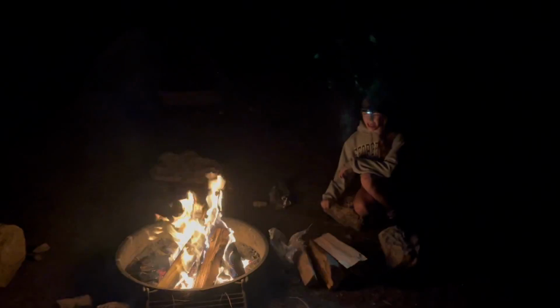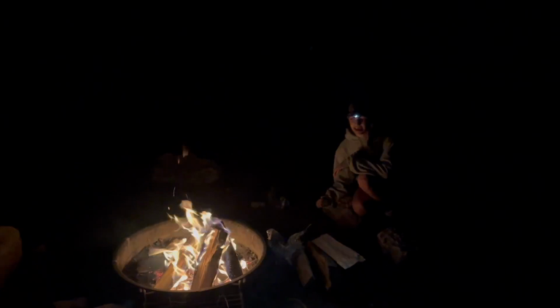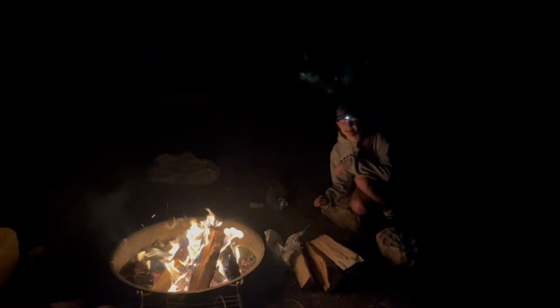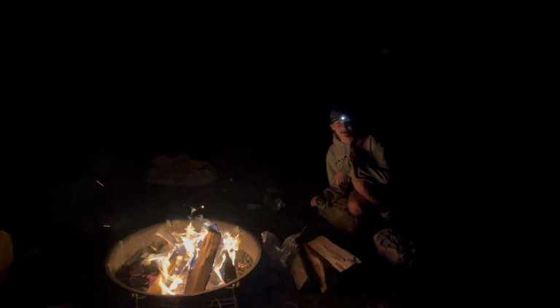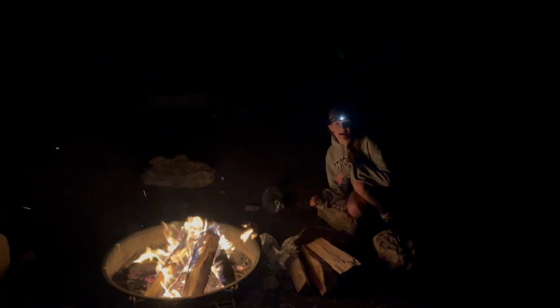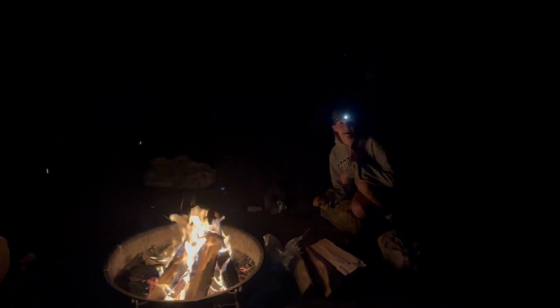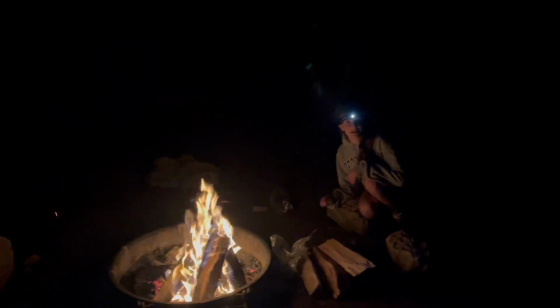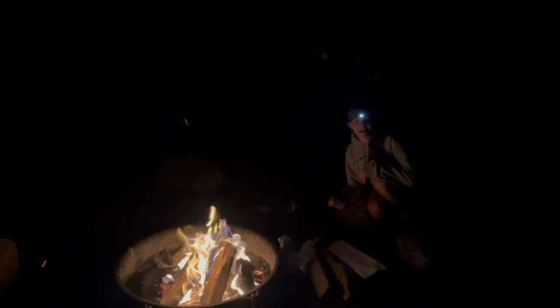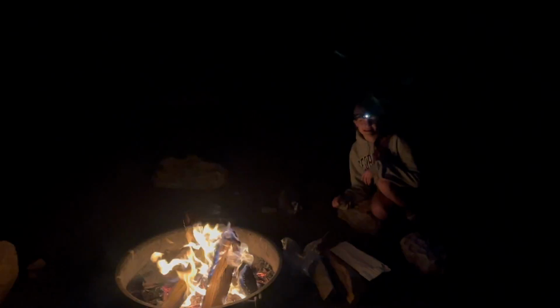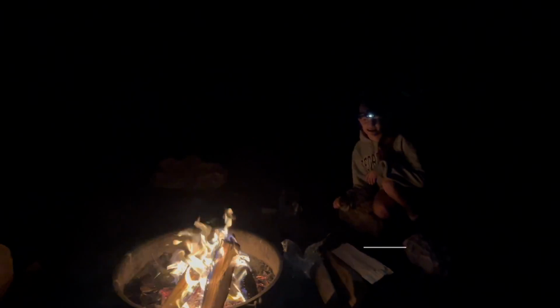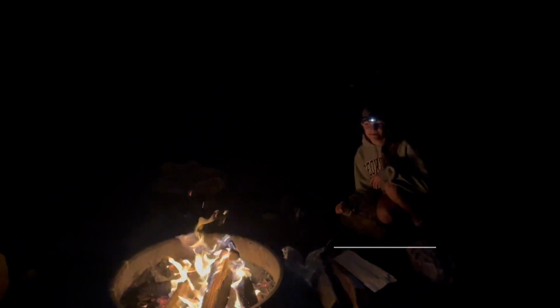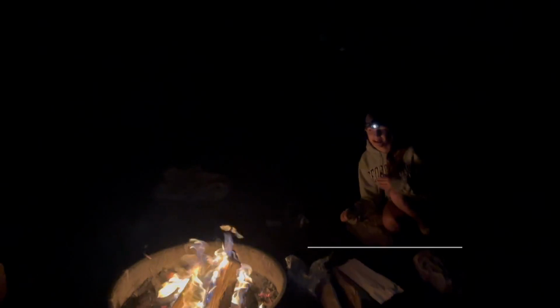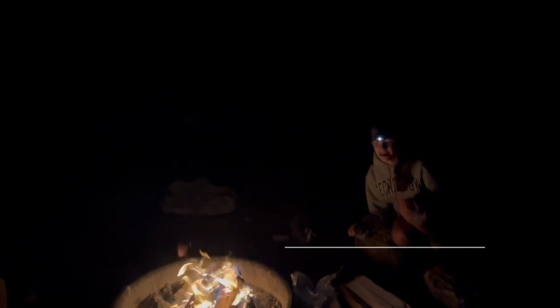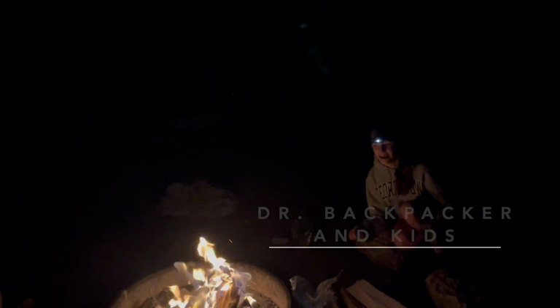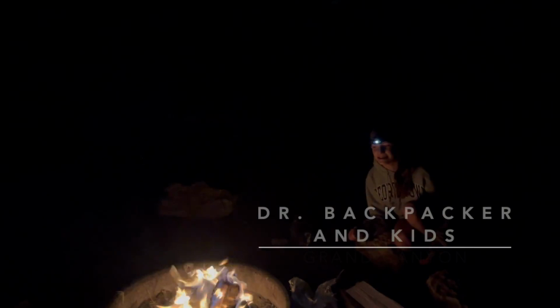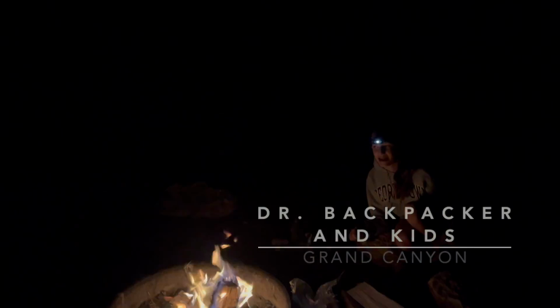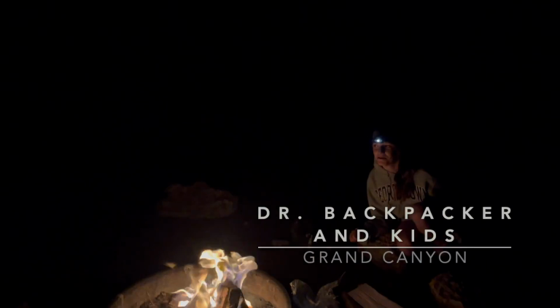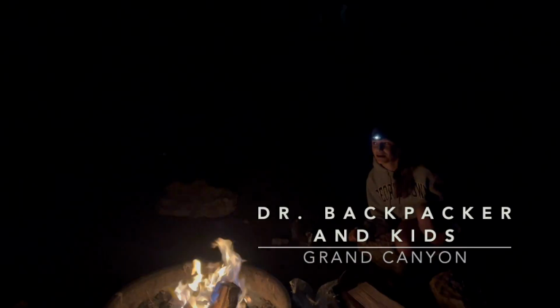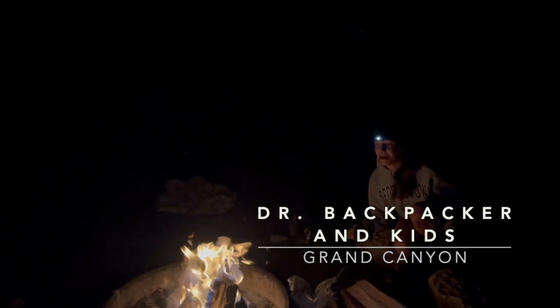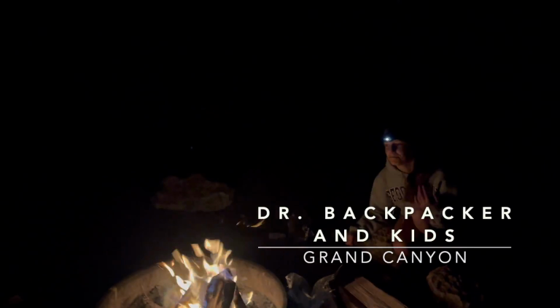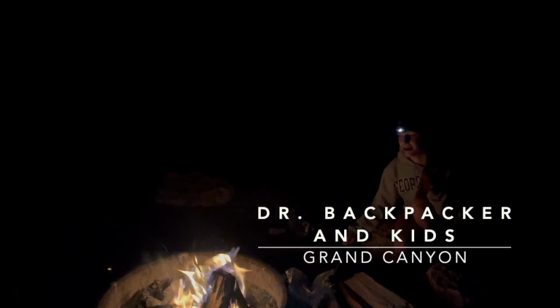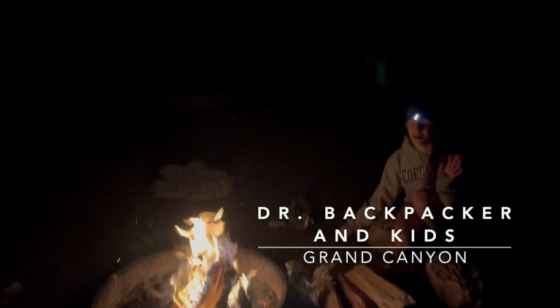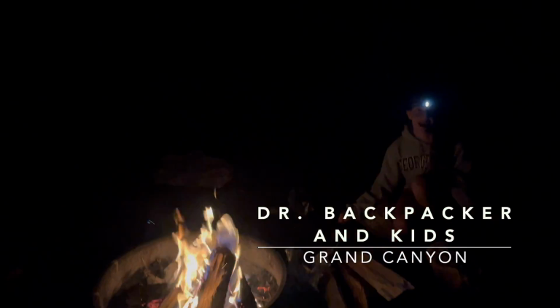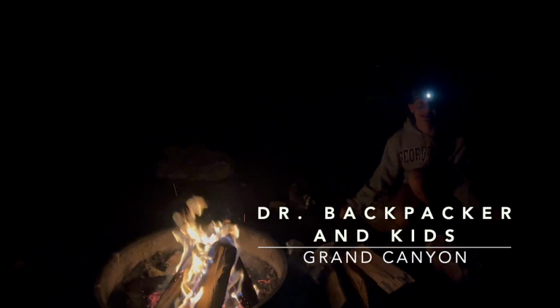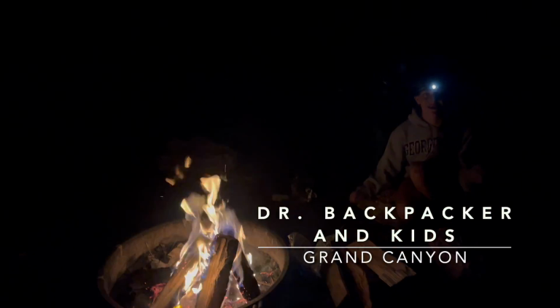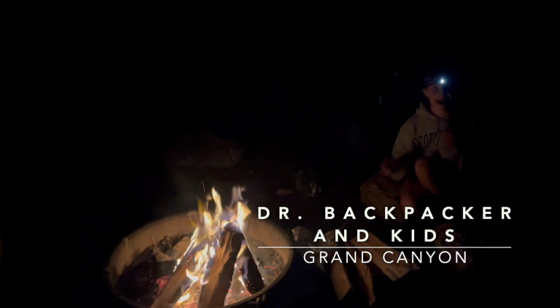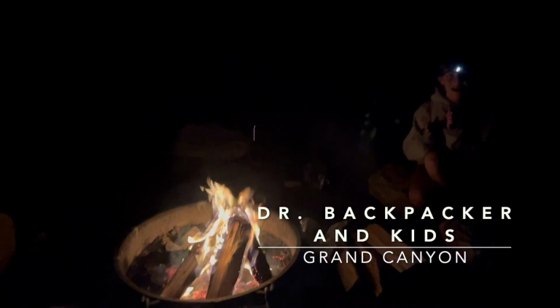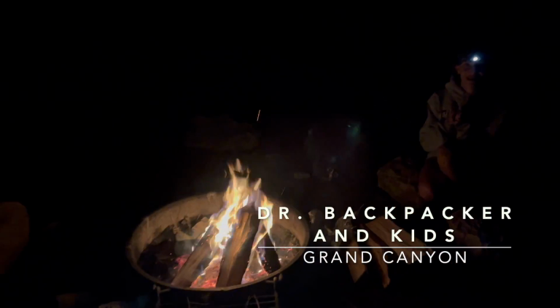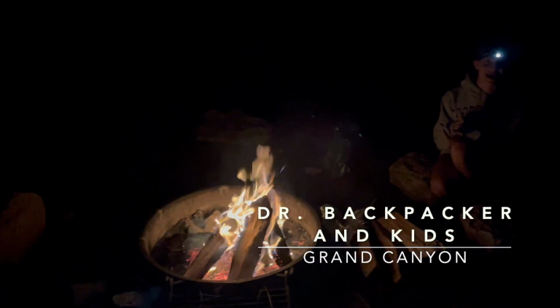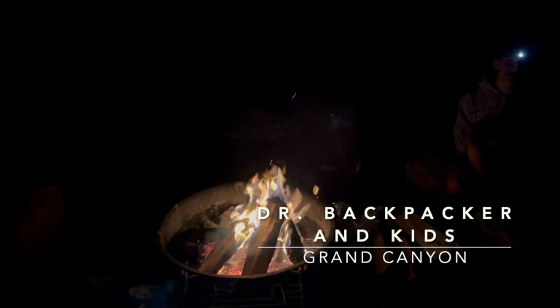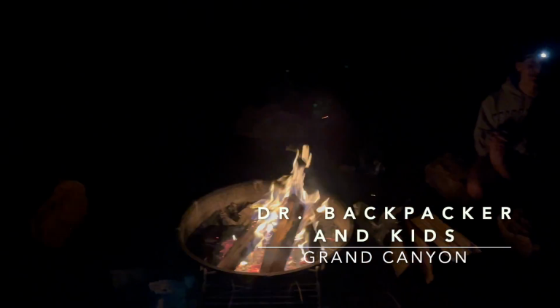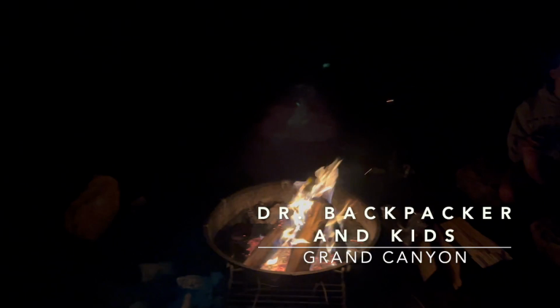Hey, Dr. Backpacker and Kids here, and today we're camping in the Grand Canyon National Park.